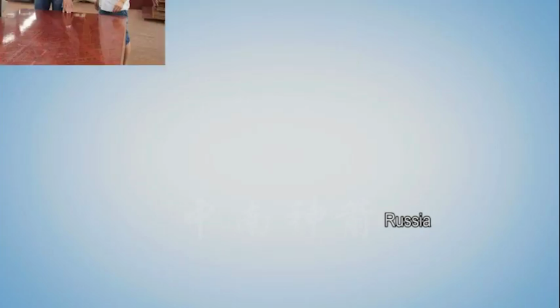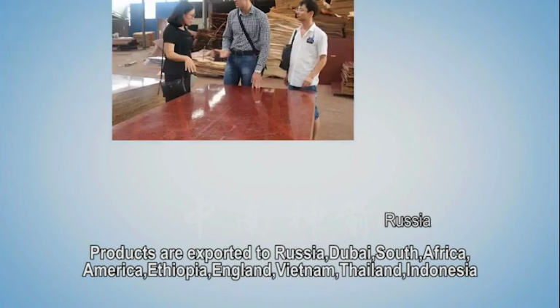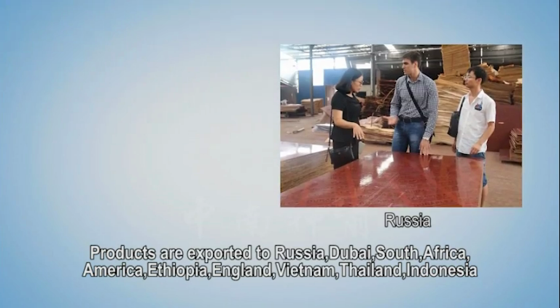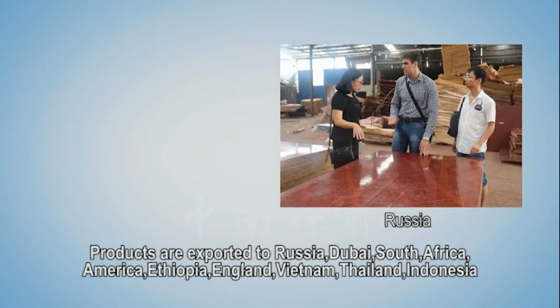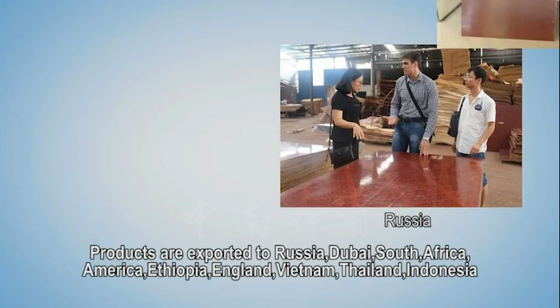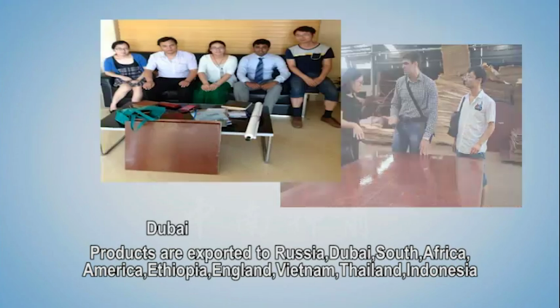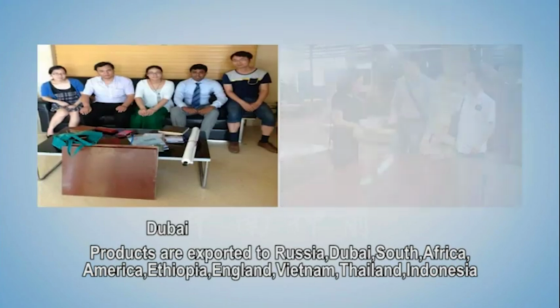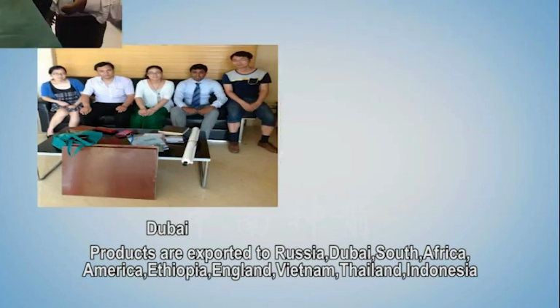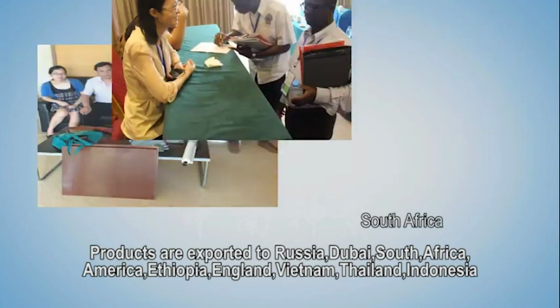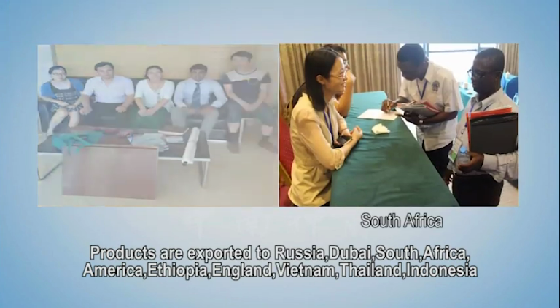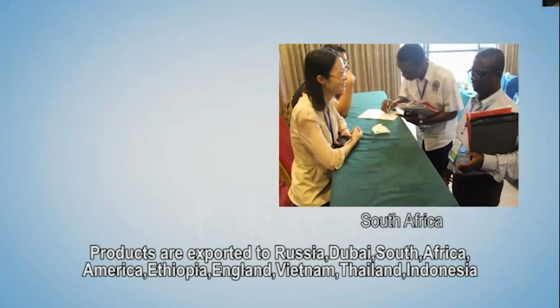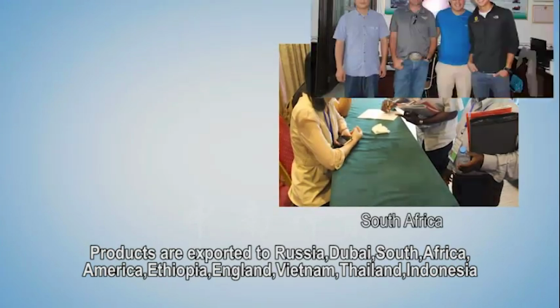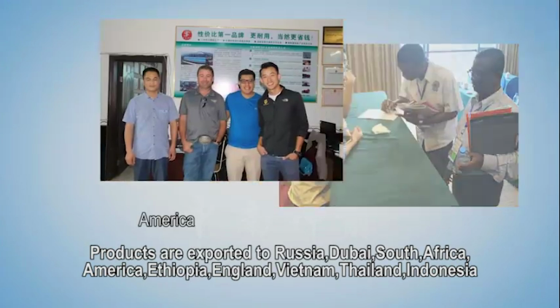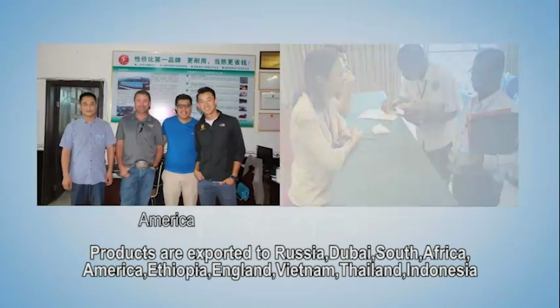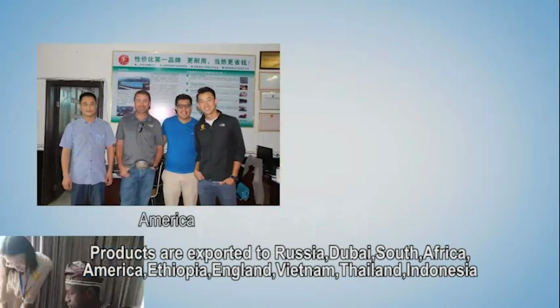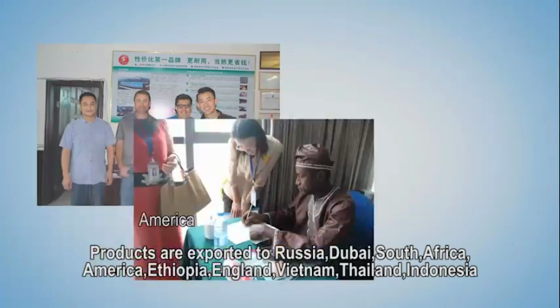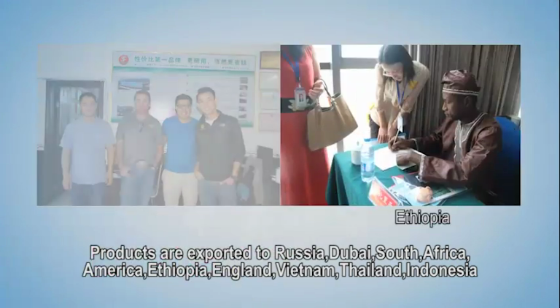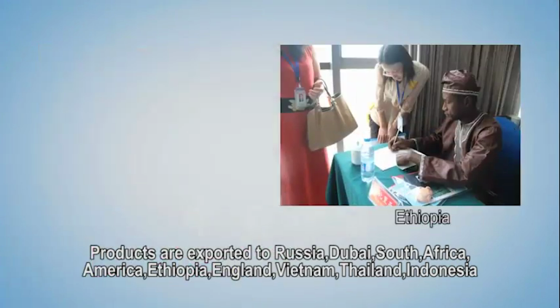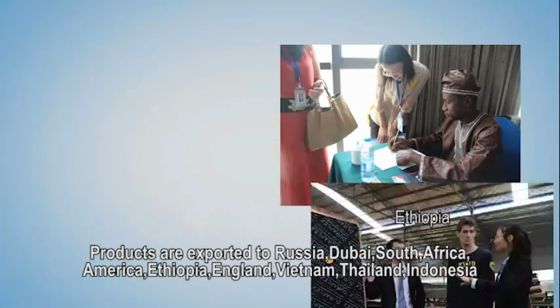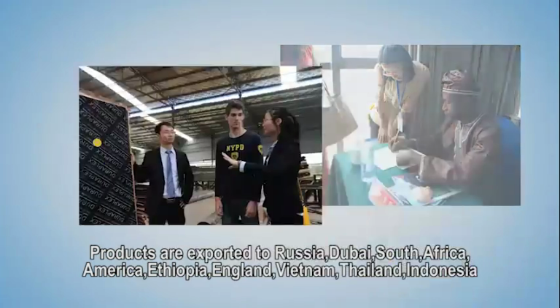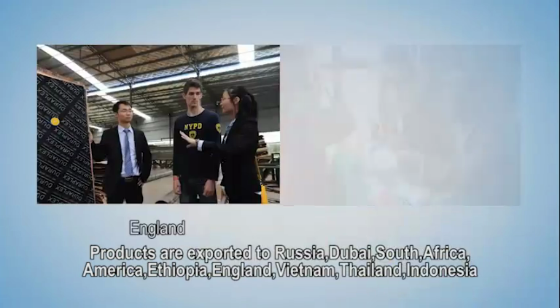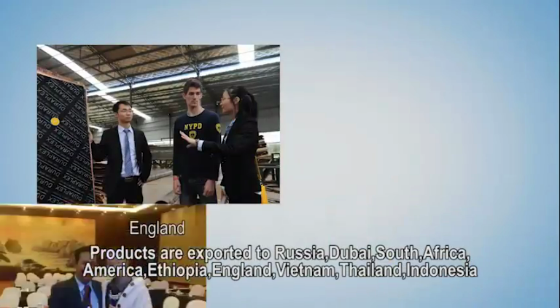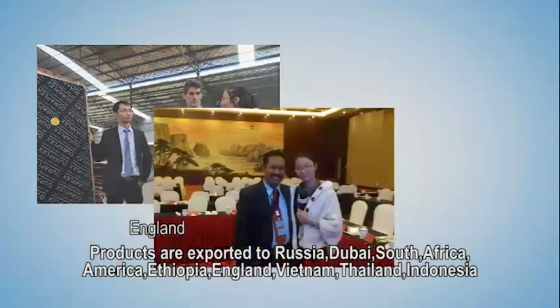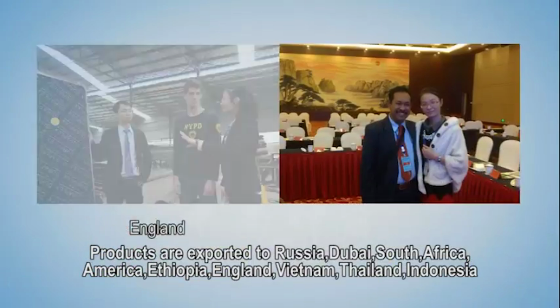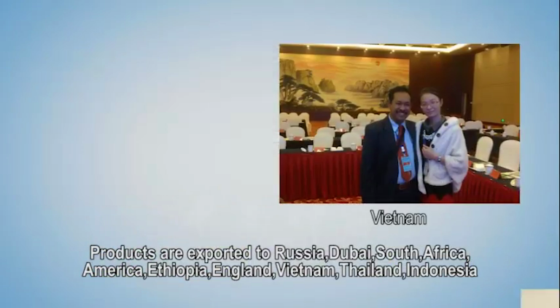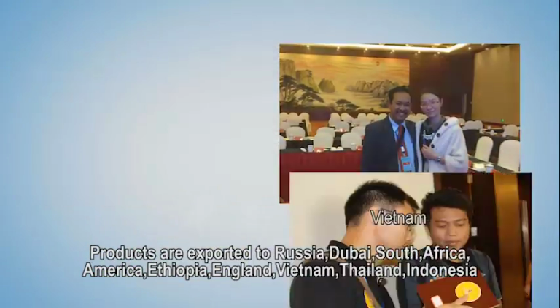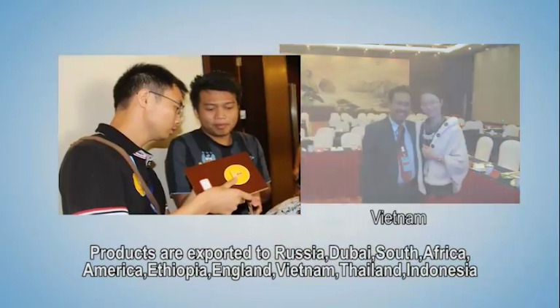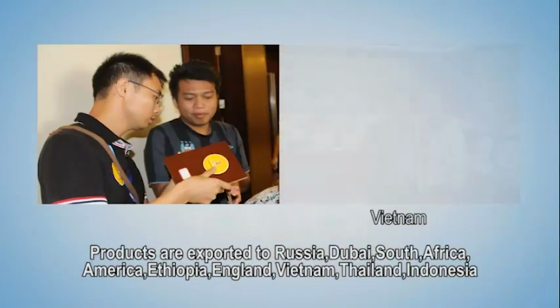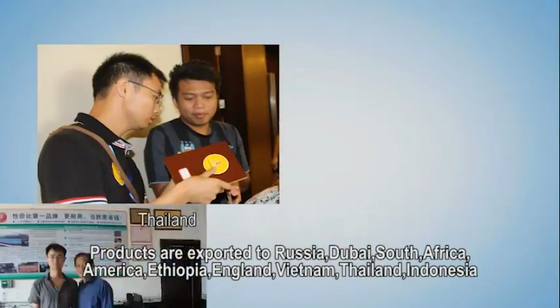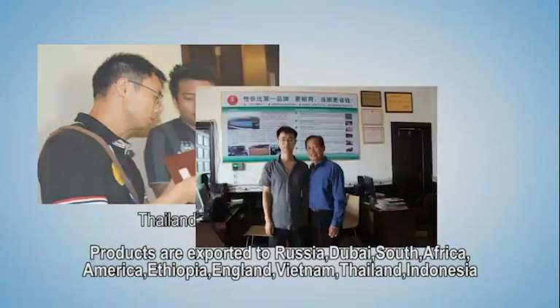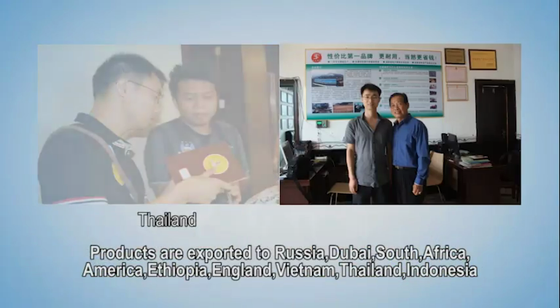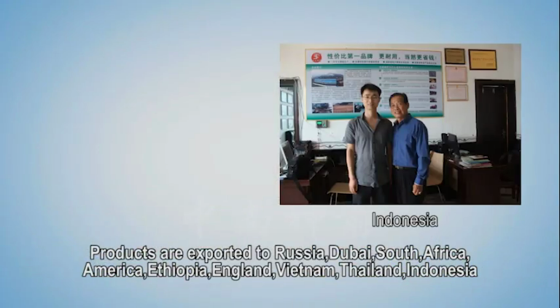Zhongnan Shenzhen has independent import and export qualifications. Products are exported to Russia, Dubai, South Africa, America, Ethiopia, England, Vietnam, Thailand, and Indonesia.